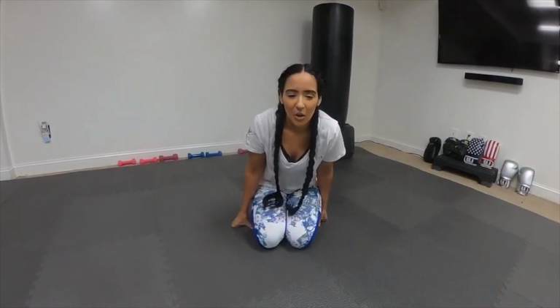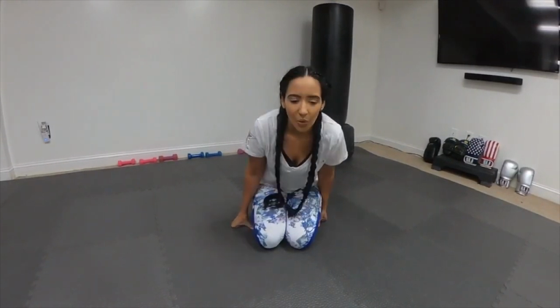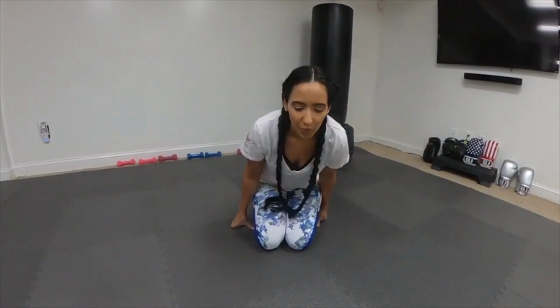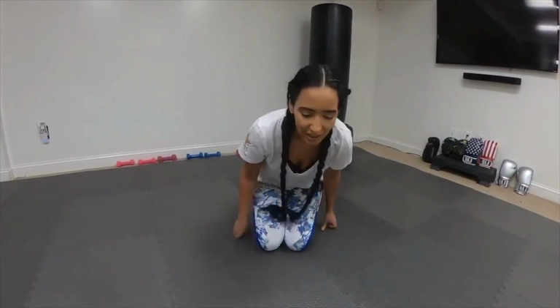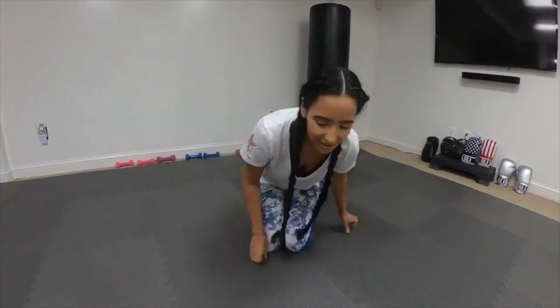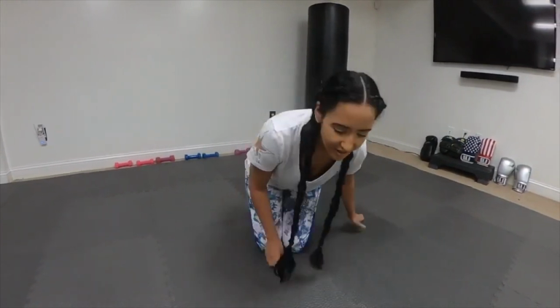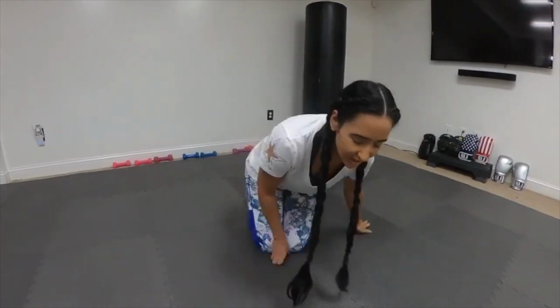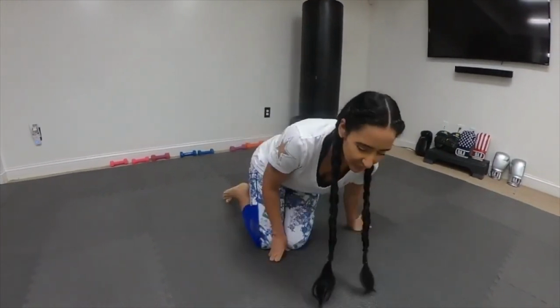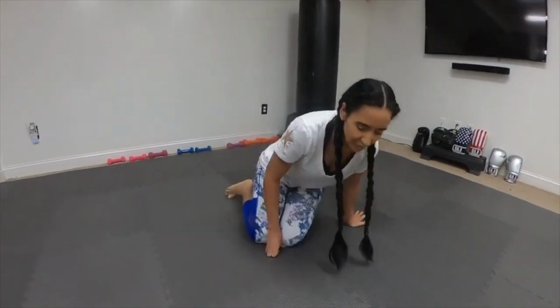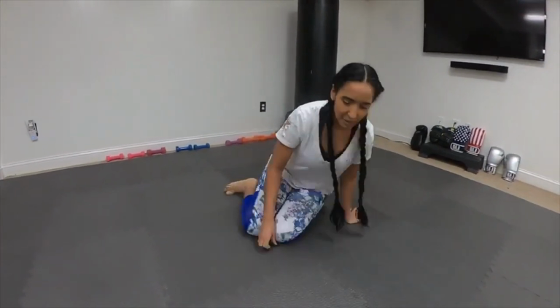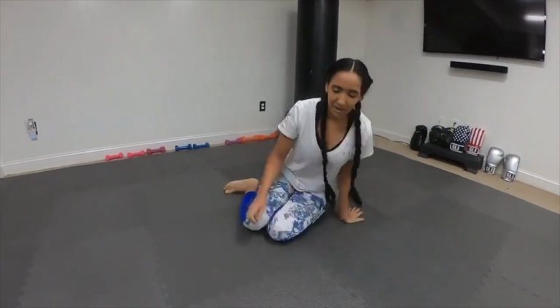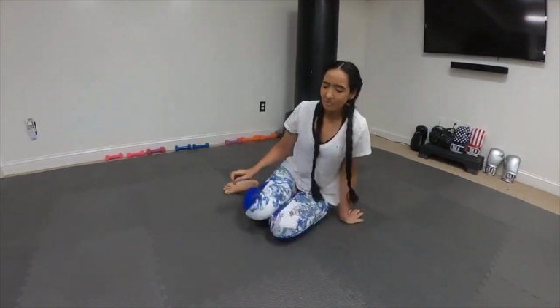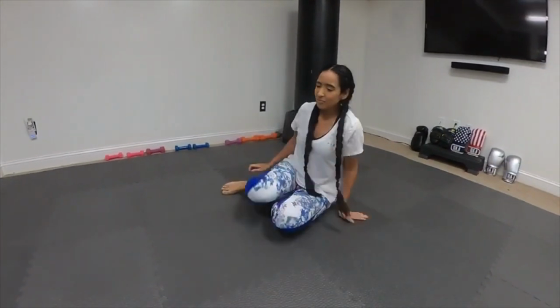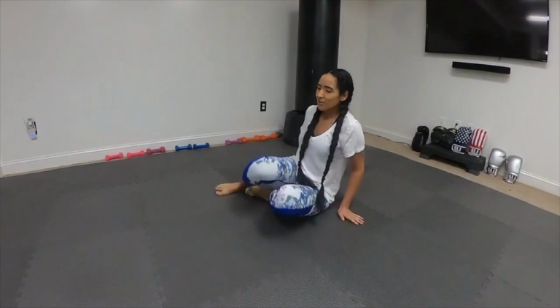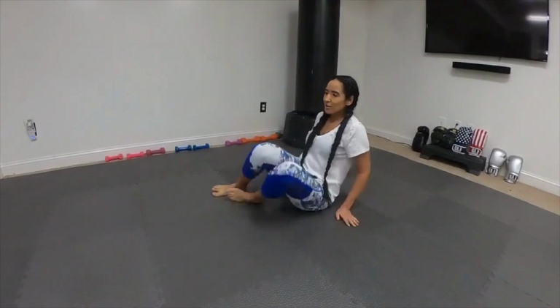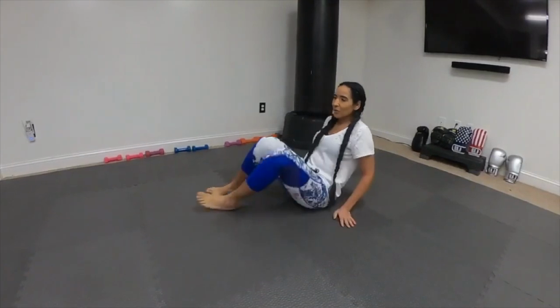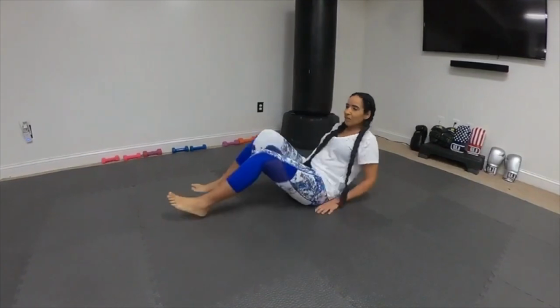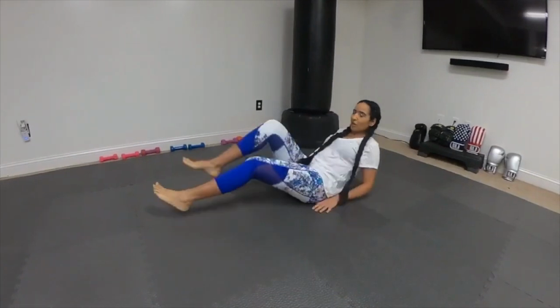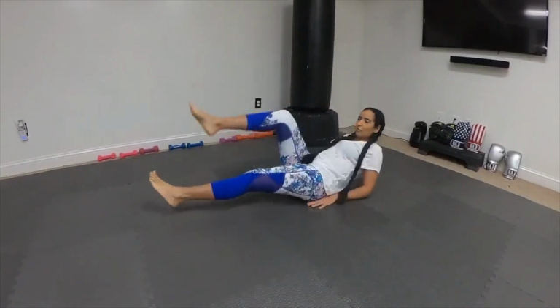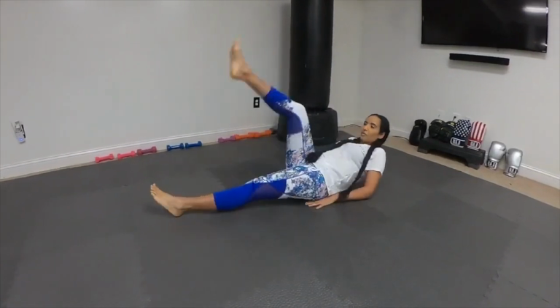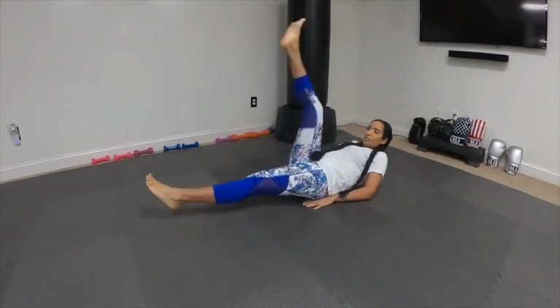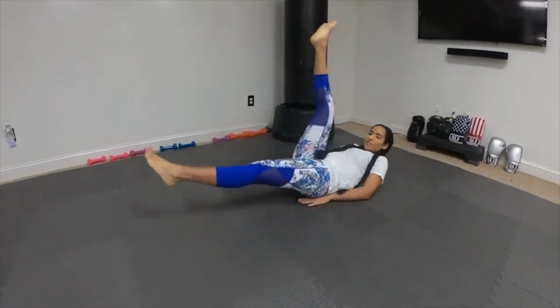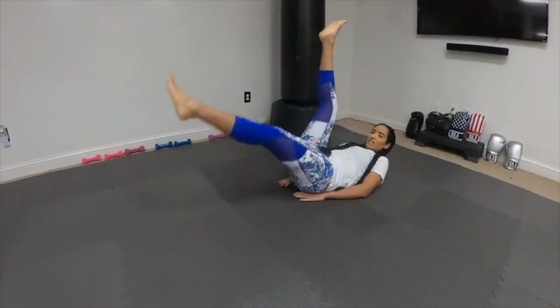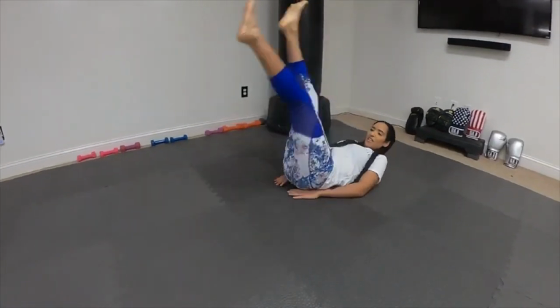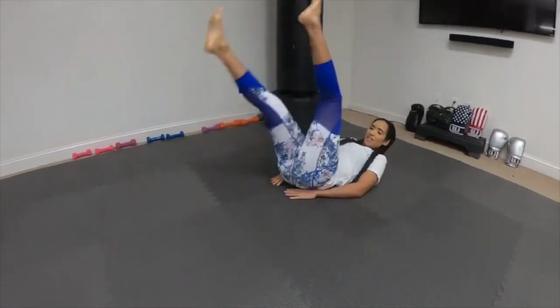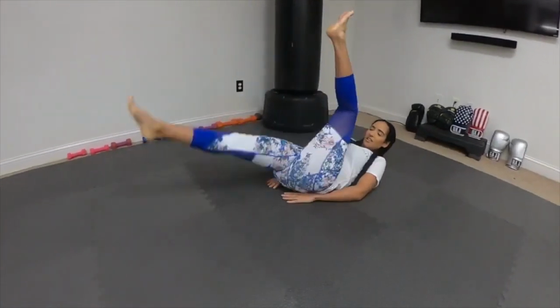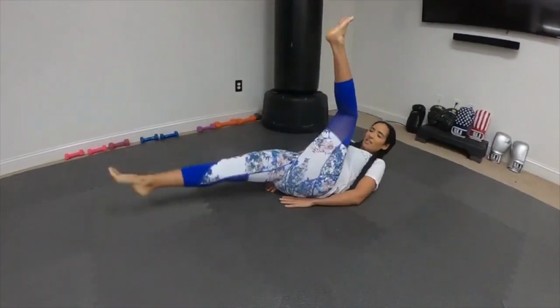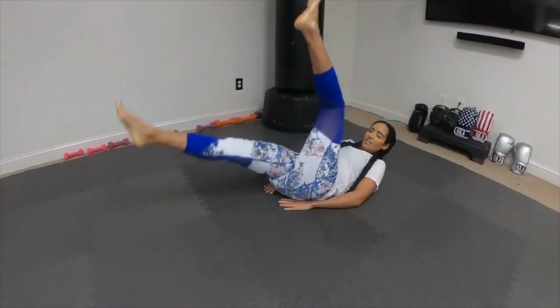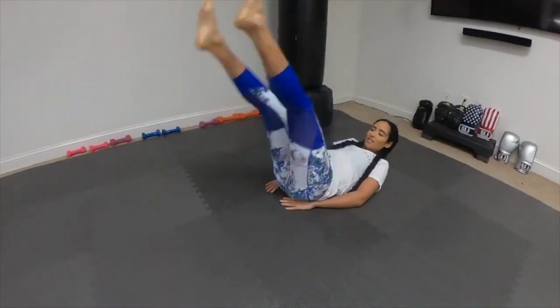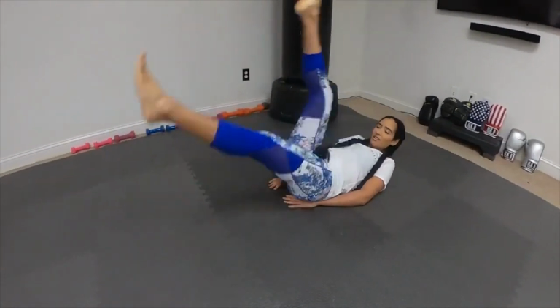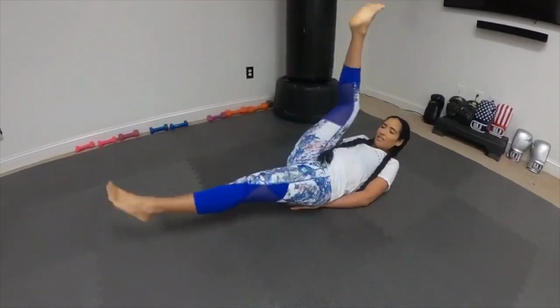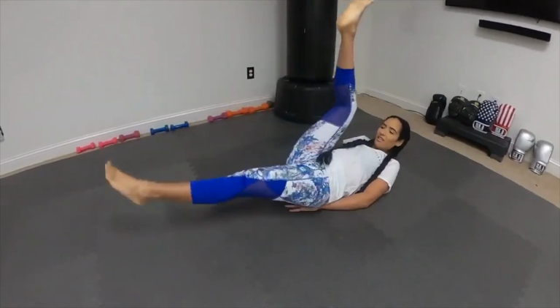So we're going to start from here. We're going to go for 50 scissor kicks.